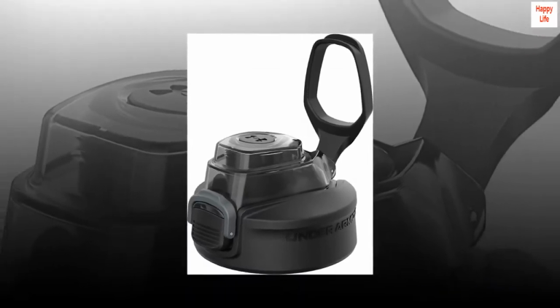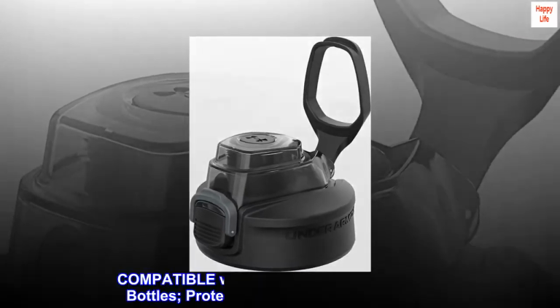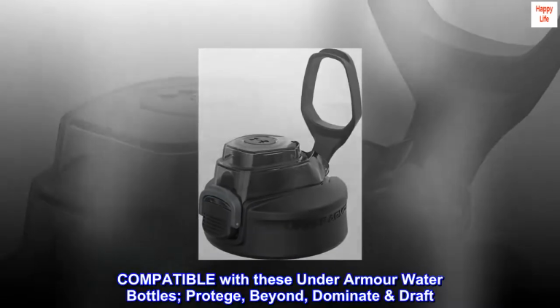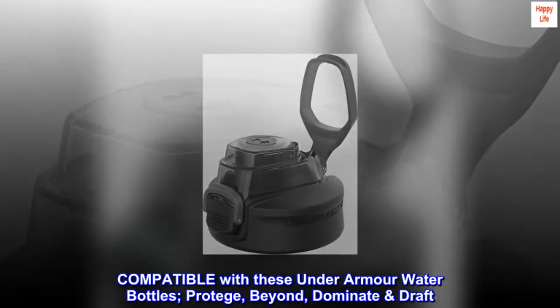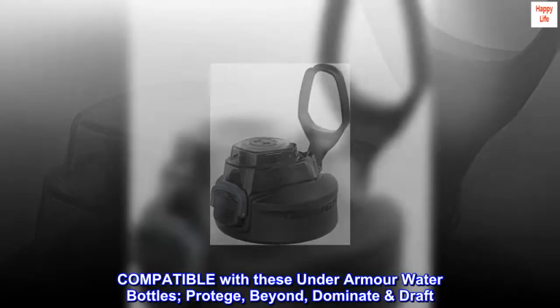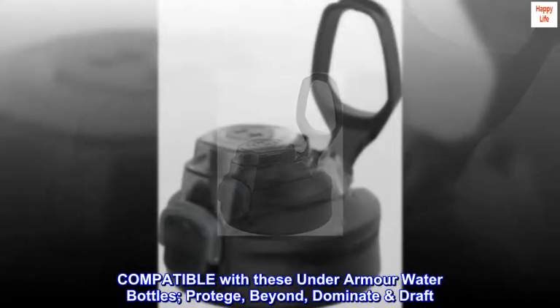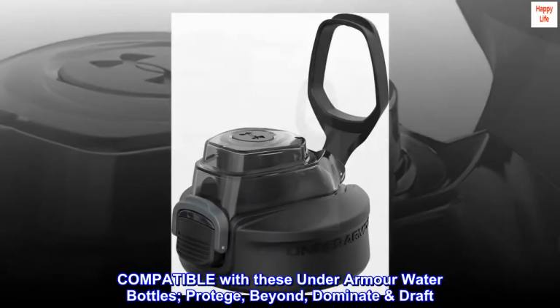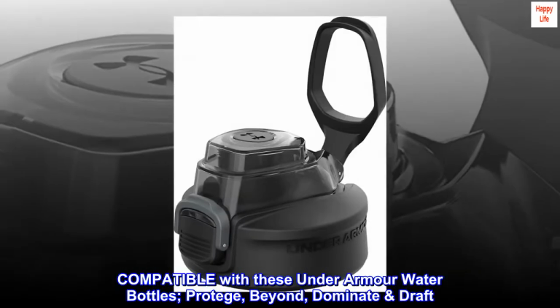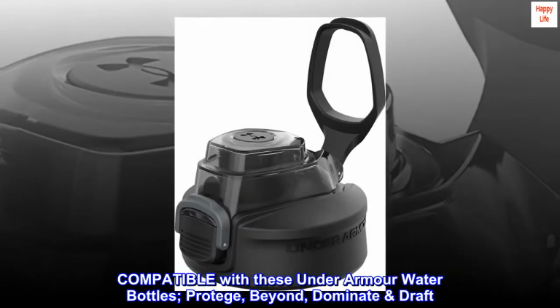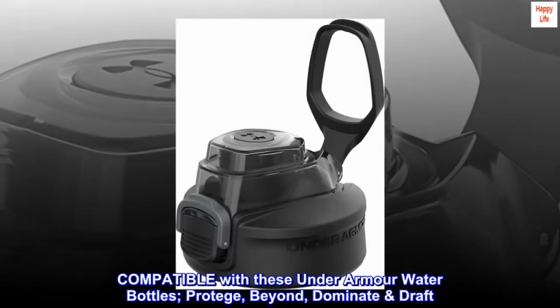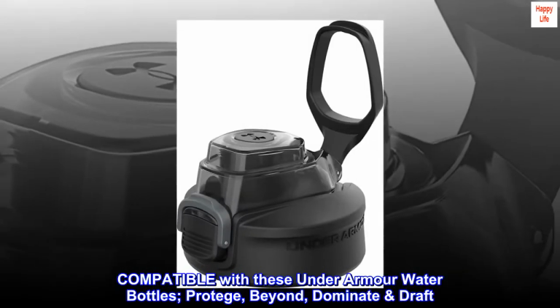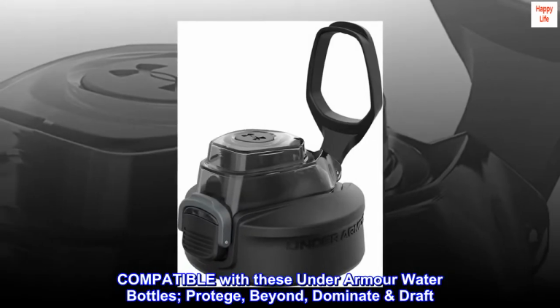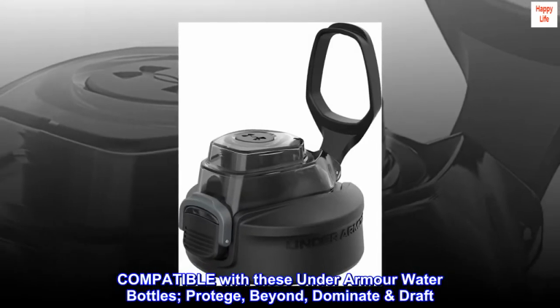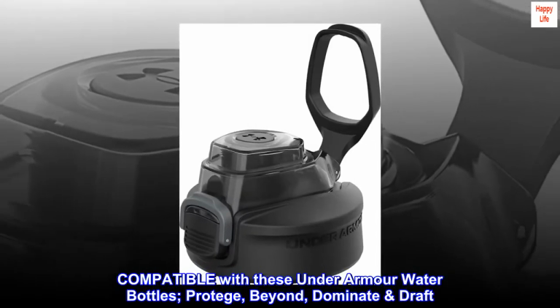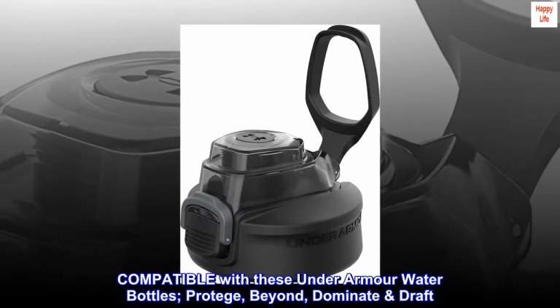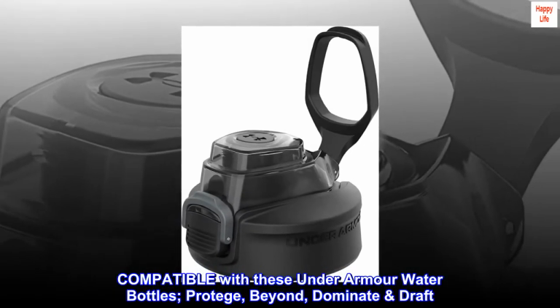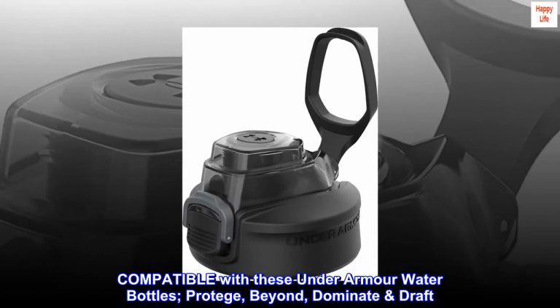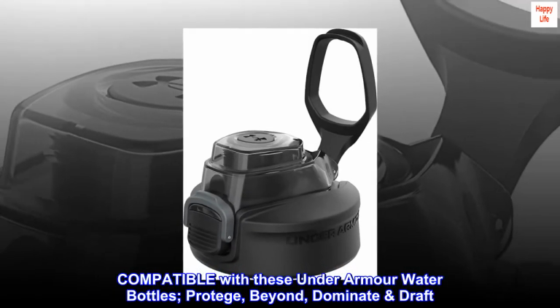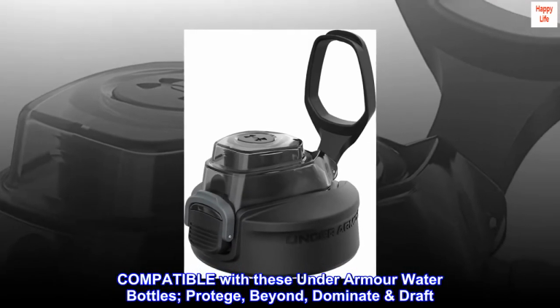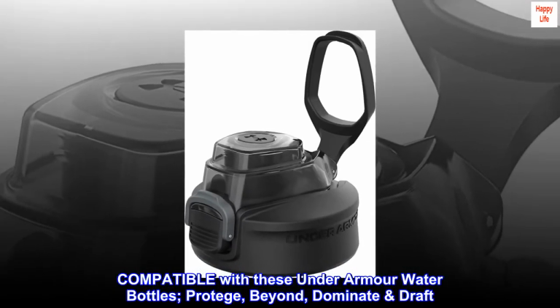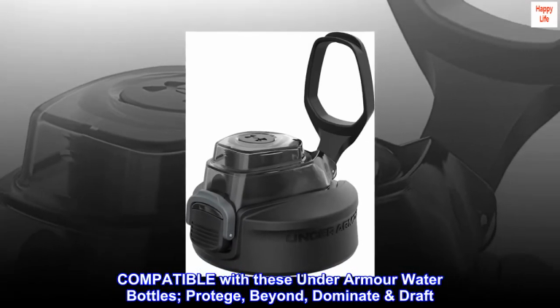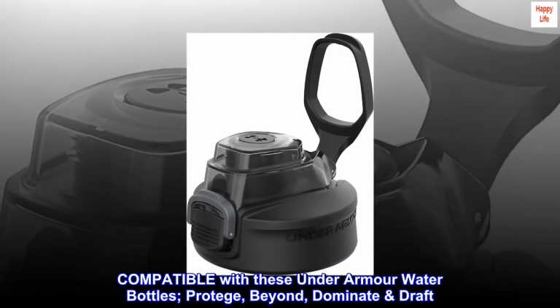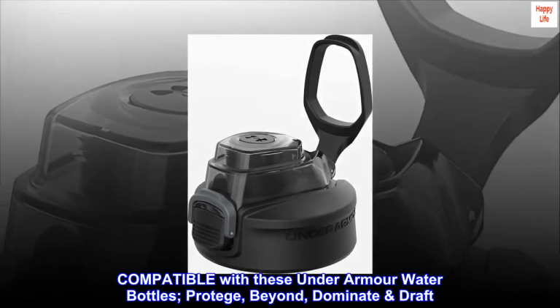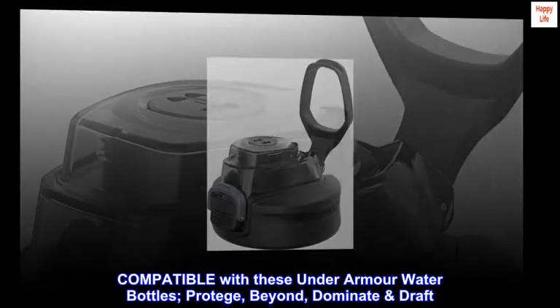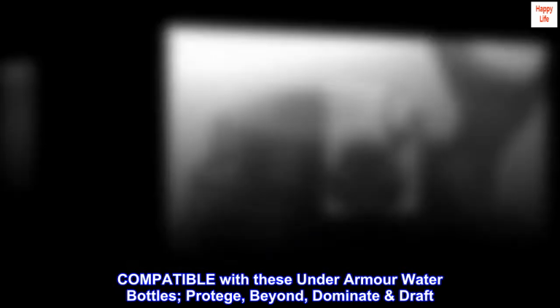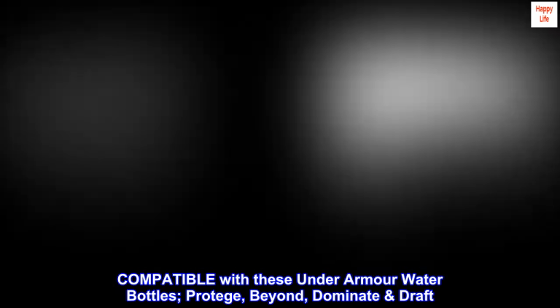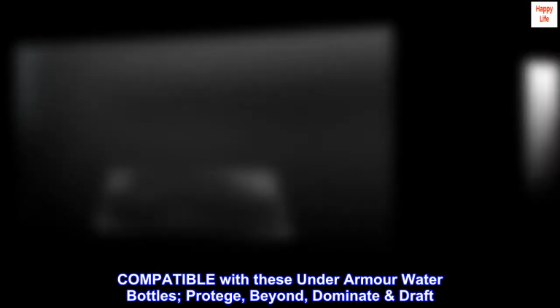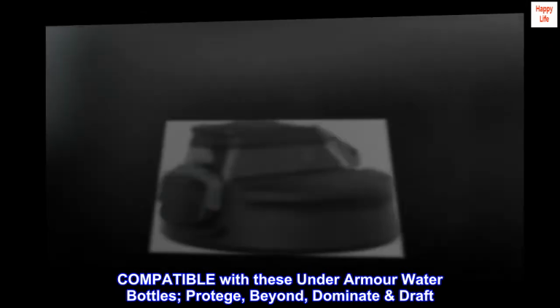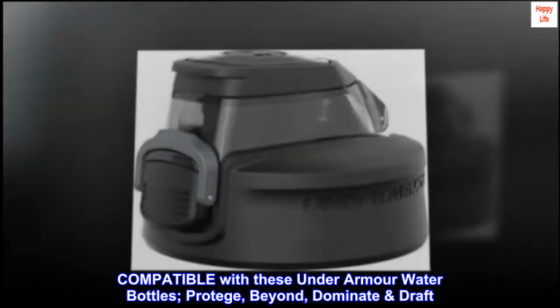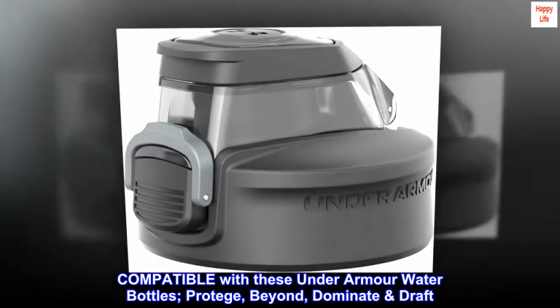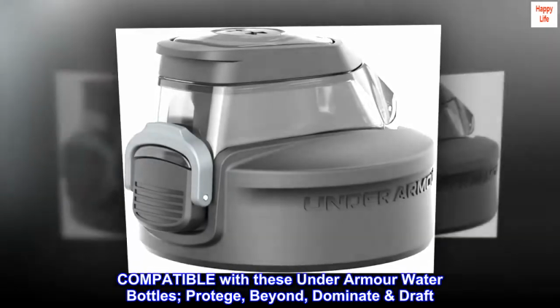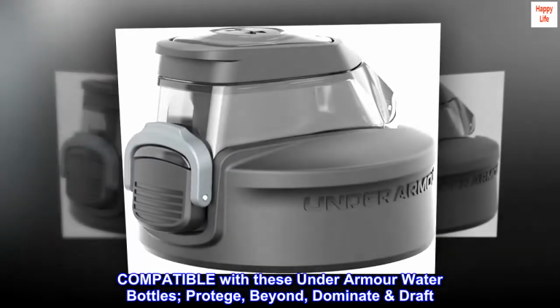Compatible with these Under Armor water bottles: Protégé, Beyond, Dominate Draft.